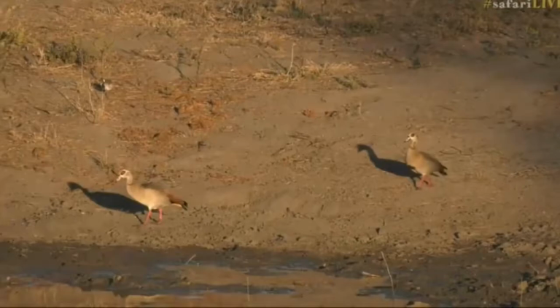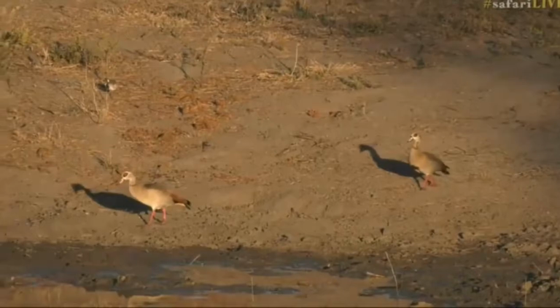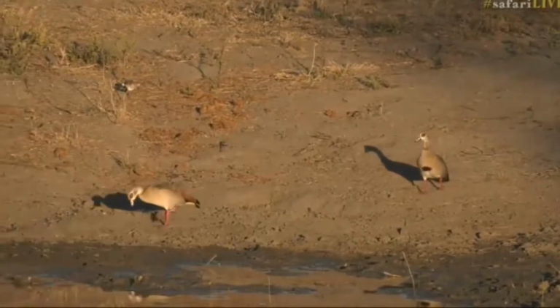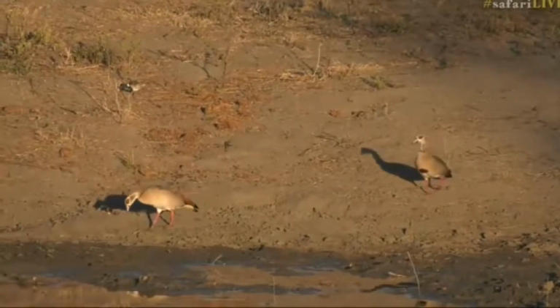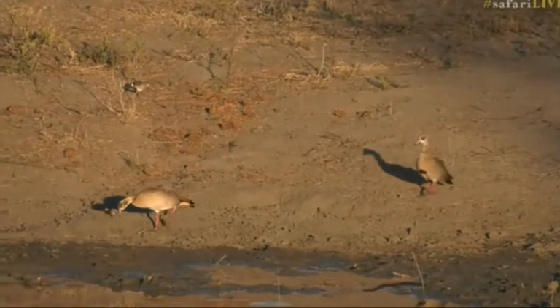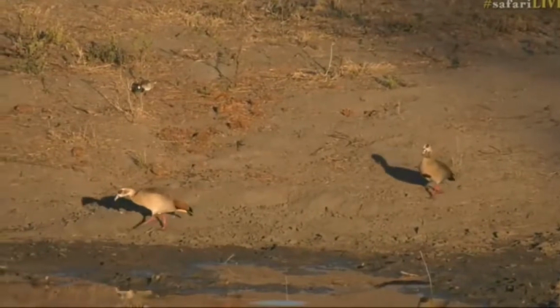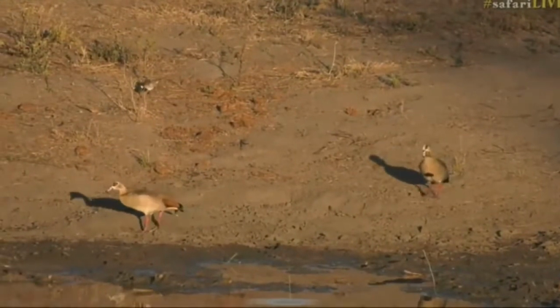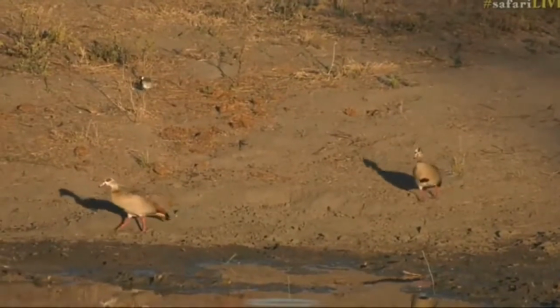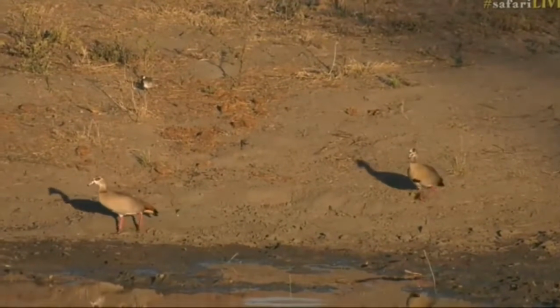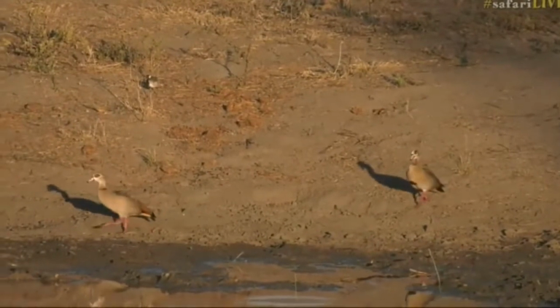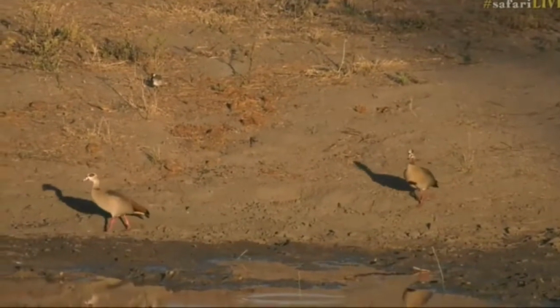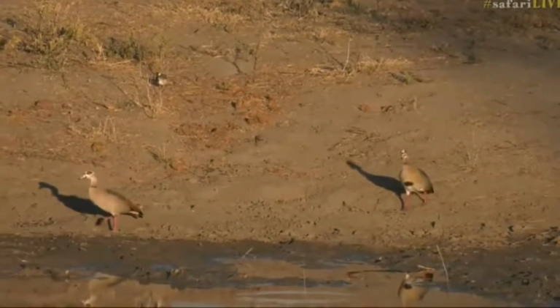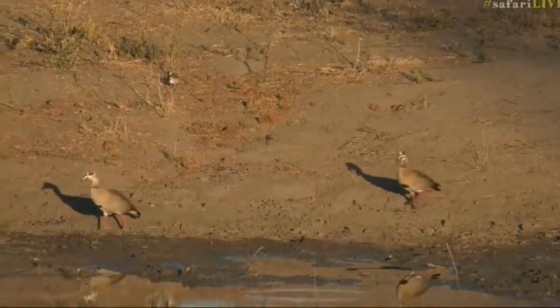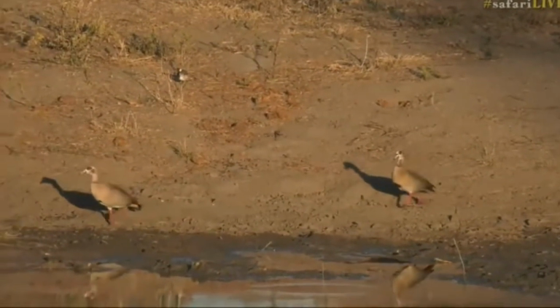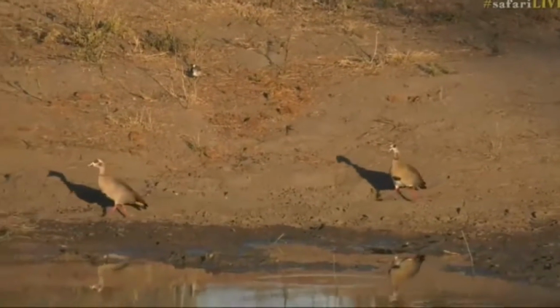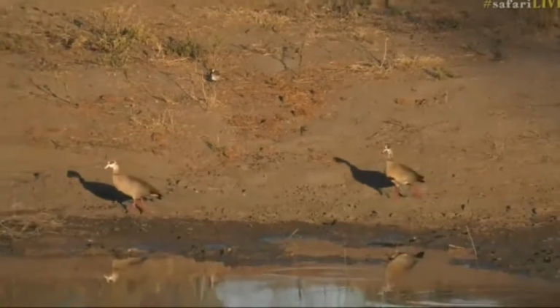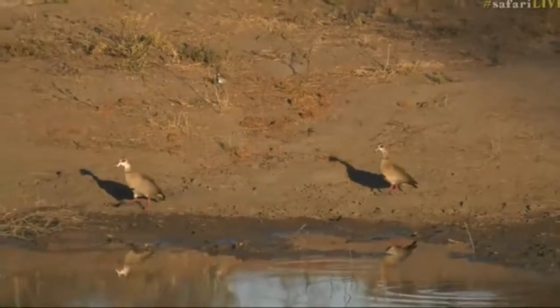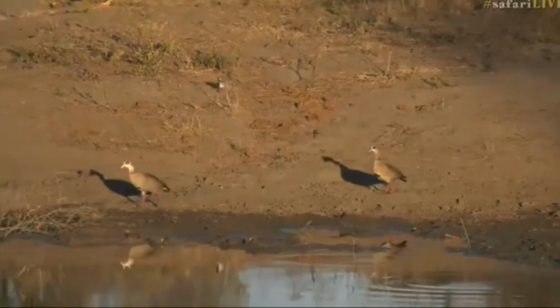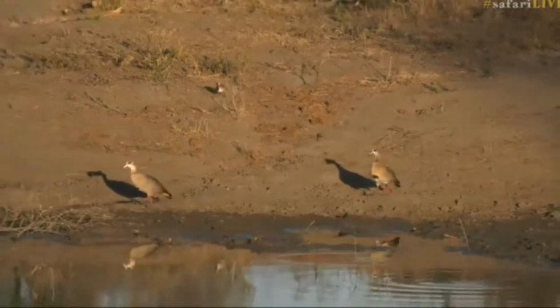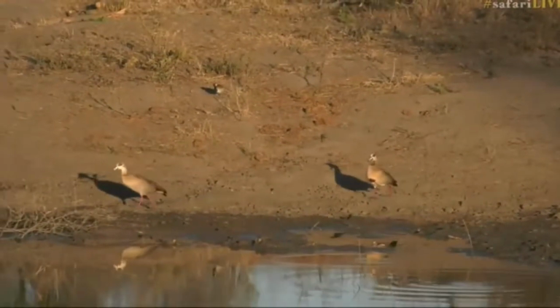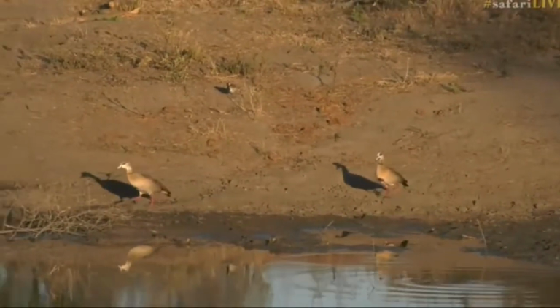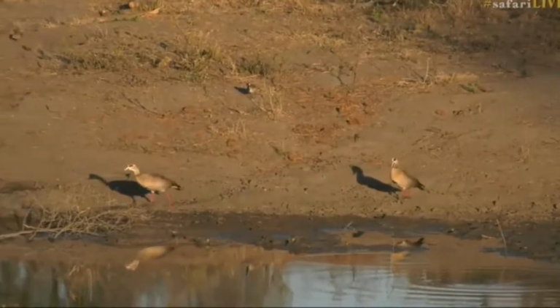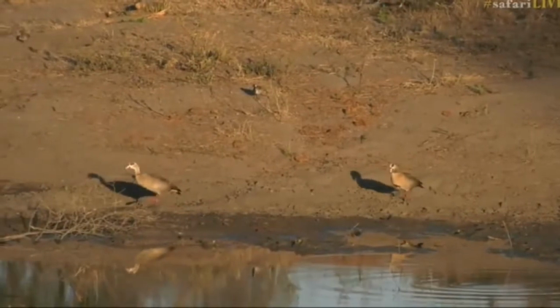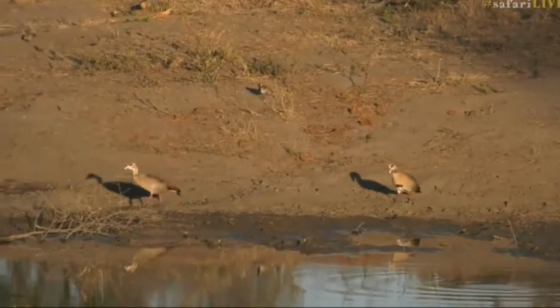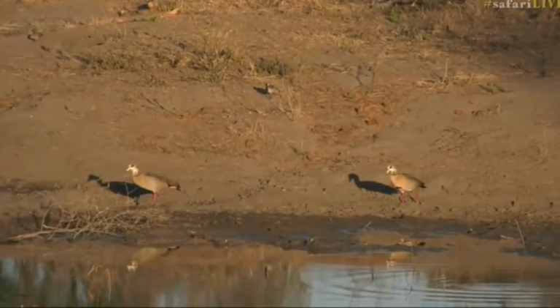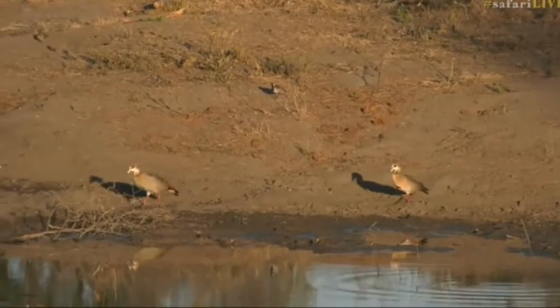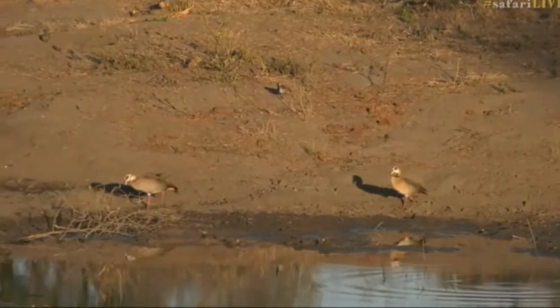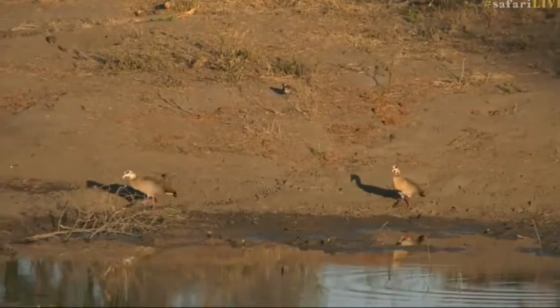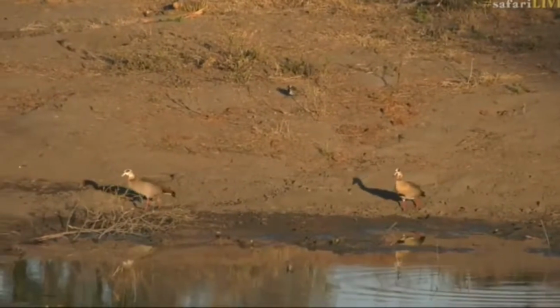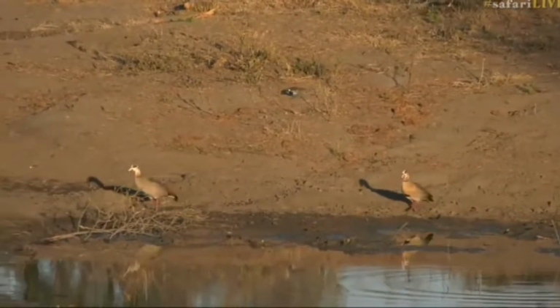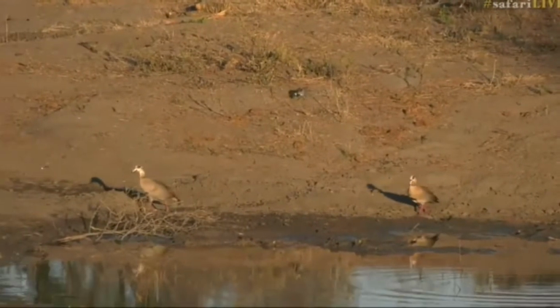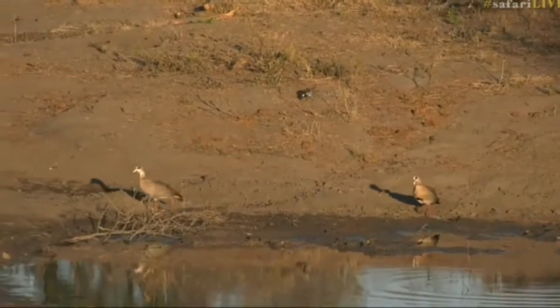They sit right on the edge of the water and attract a lot of attention to themselves. You can hear the blacksmith lapwing in the background there as well.